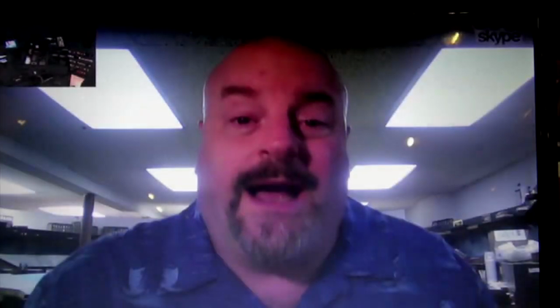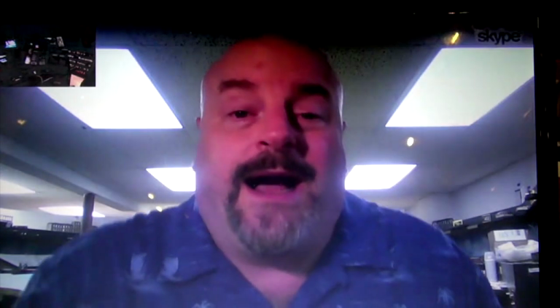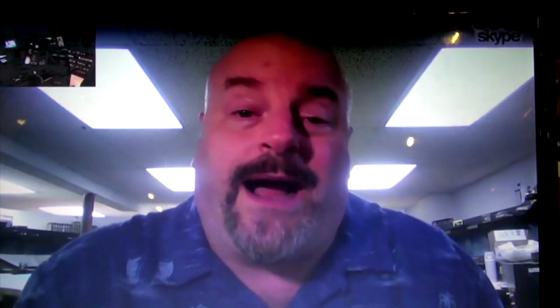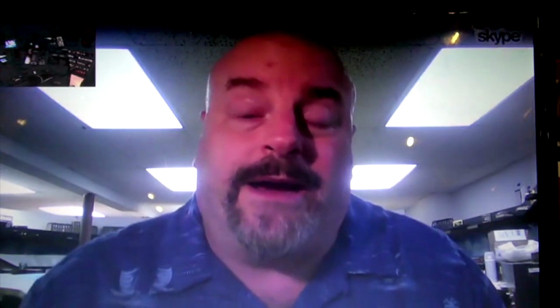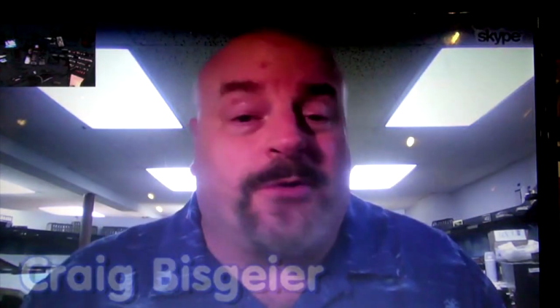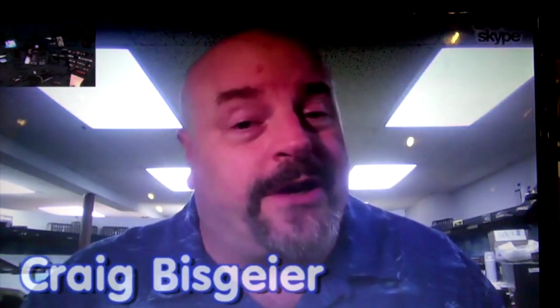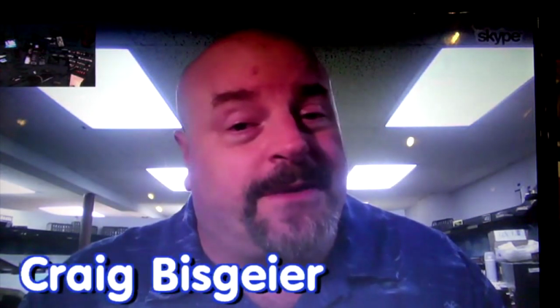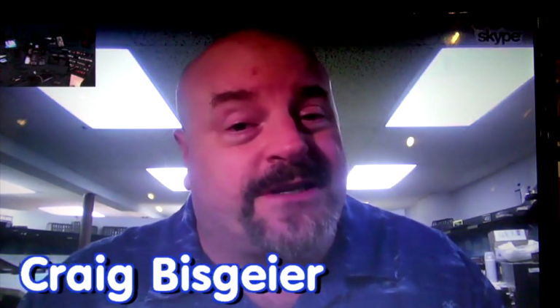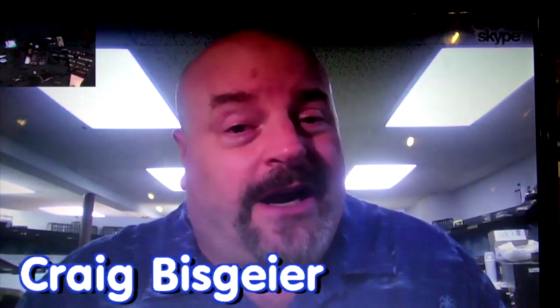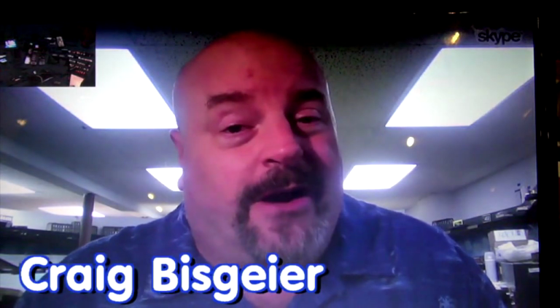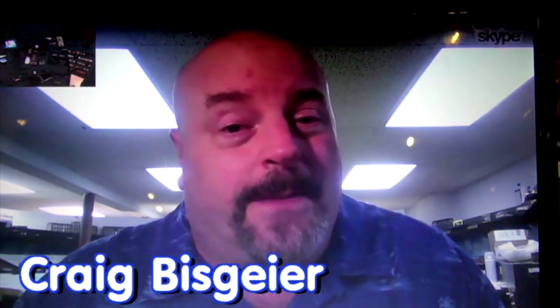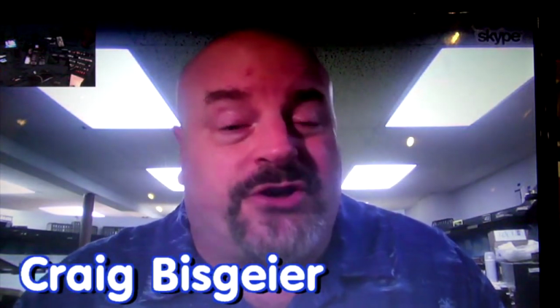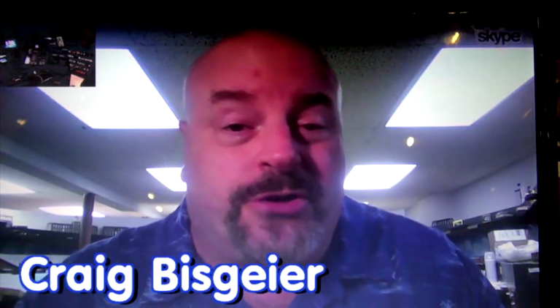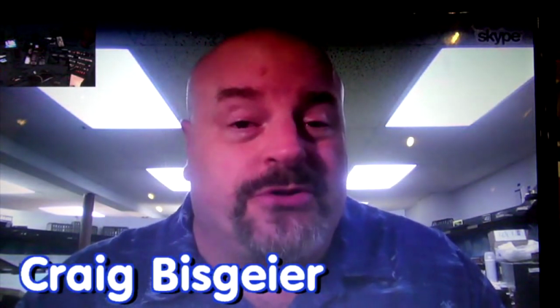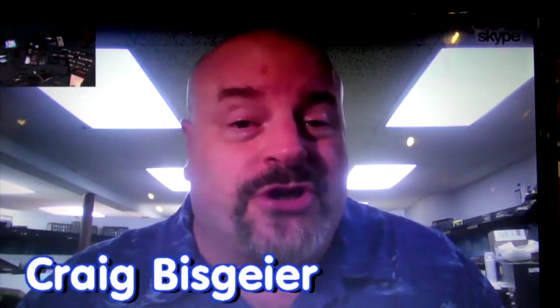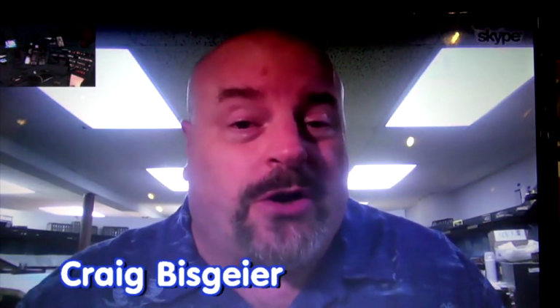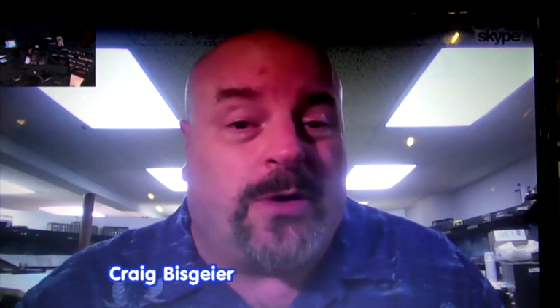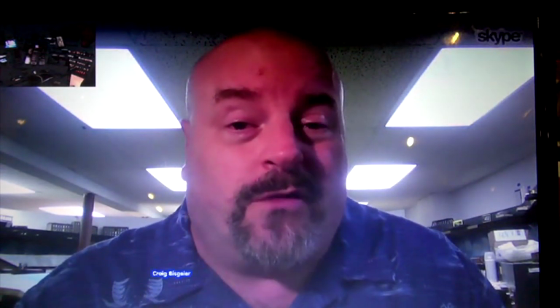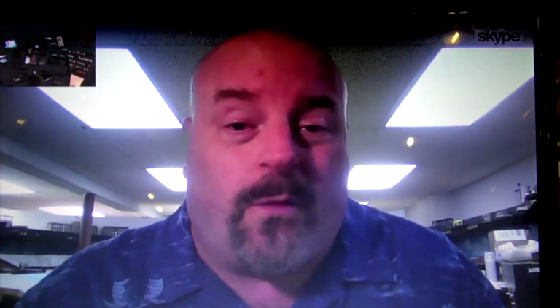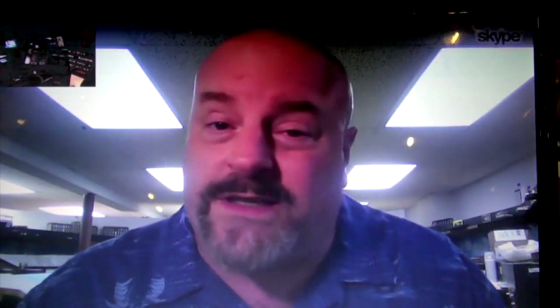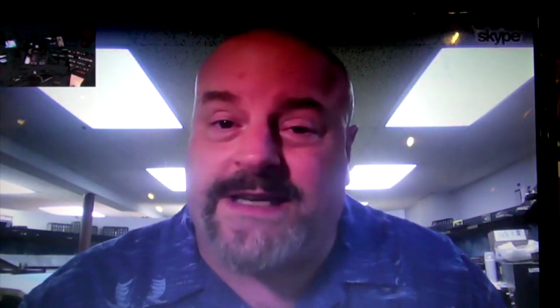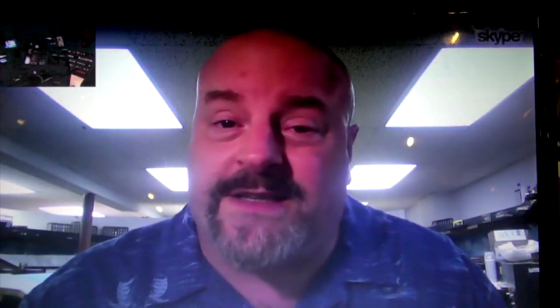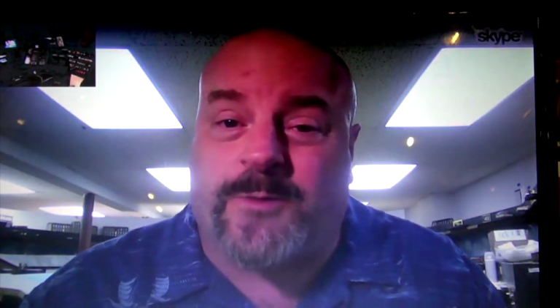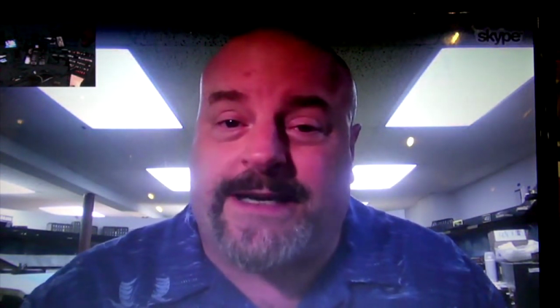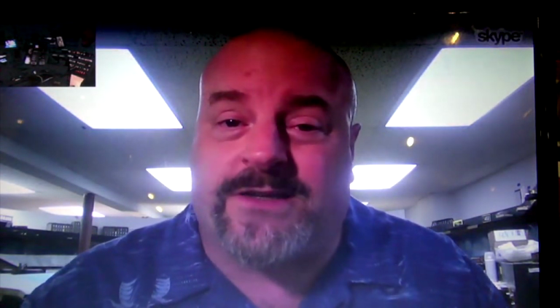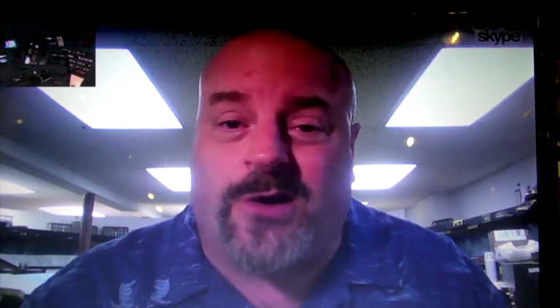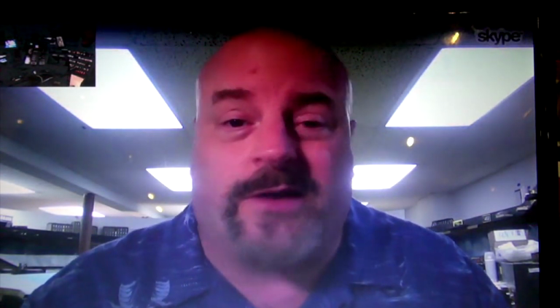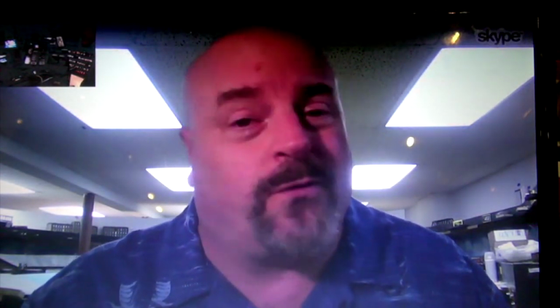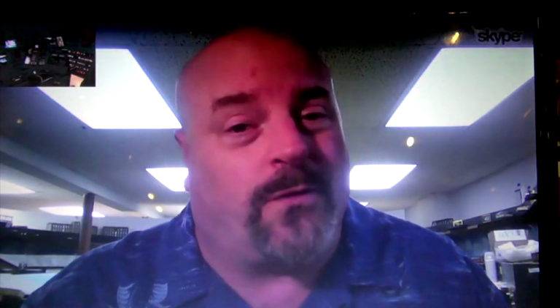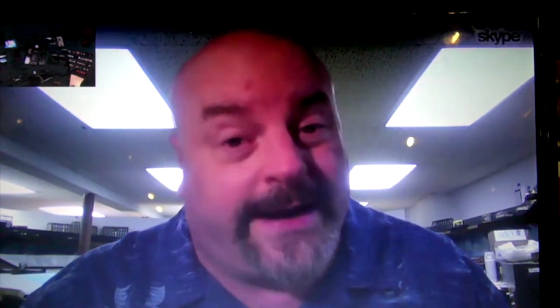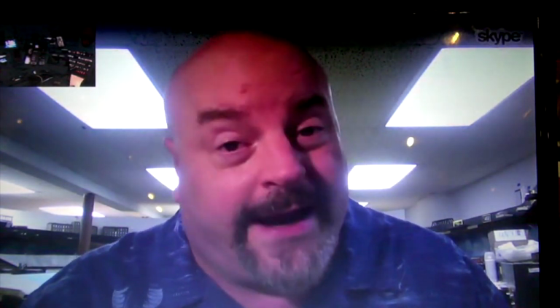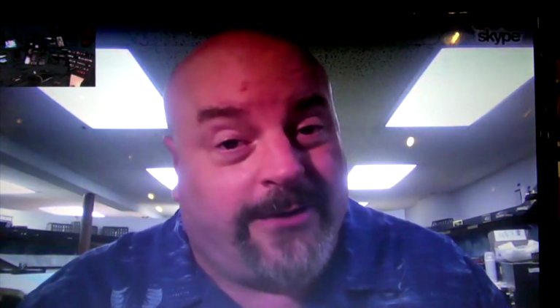Hi, I'm Craig Biscayre, and the June show of What's Neat This Week starts right now.